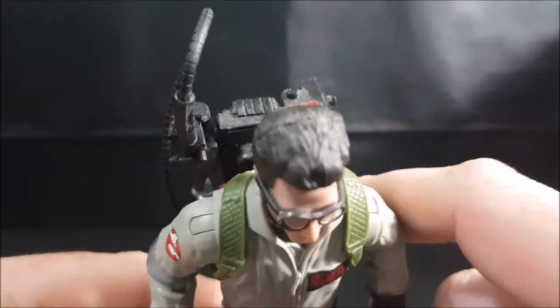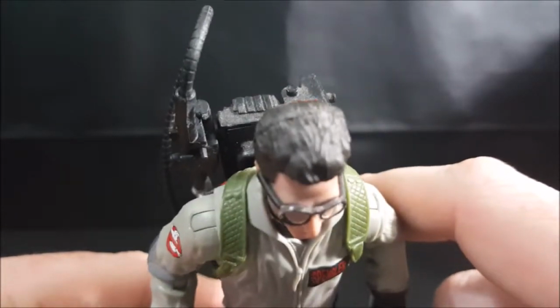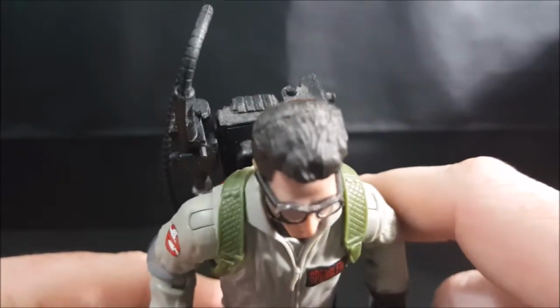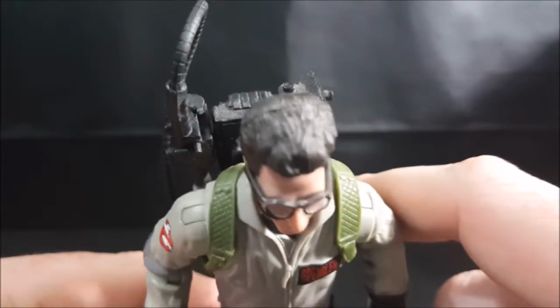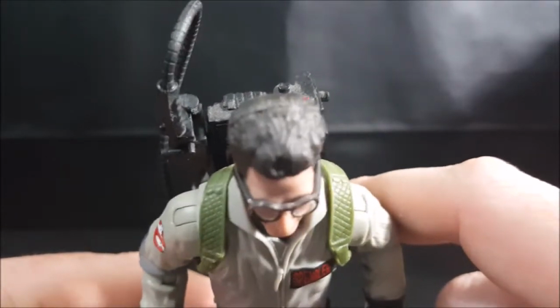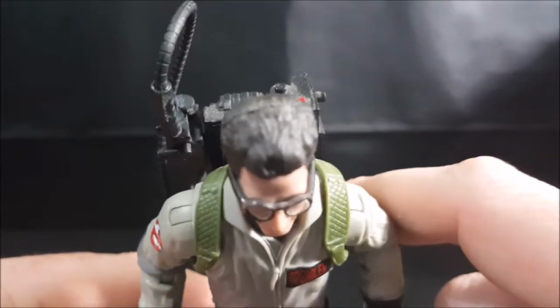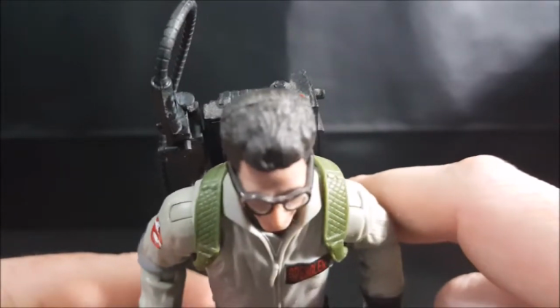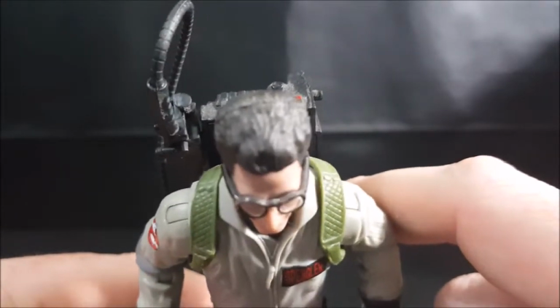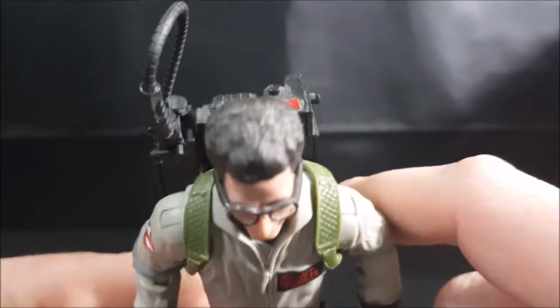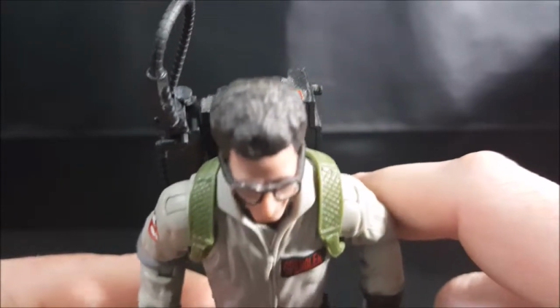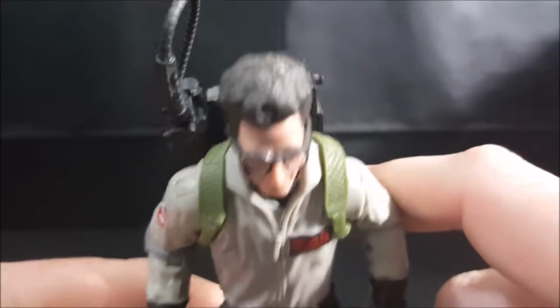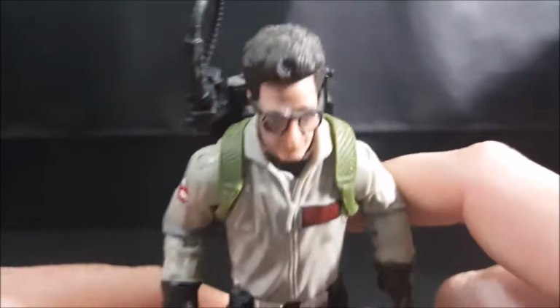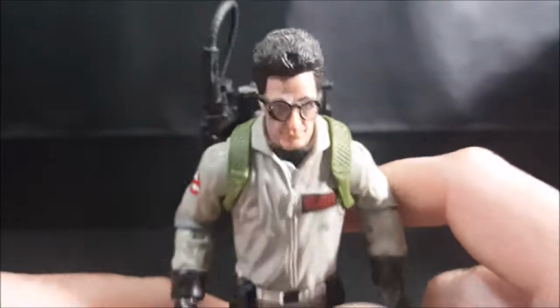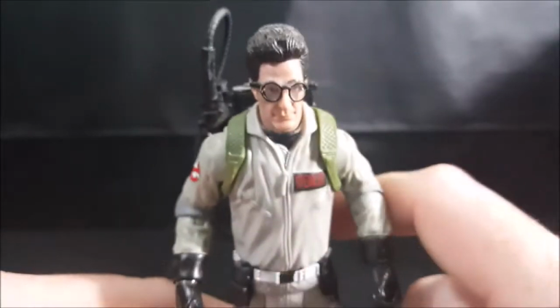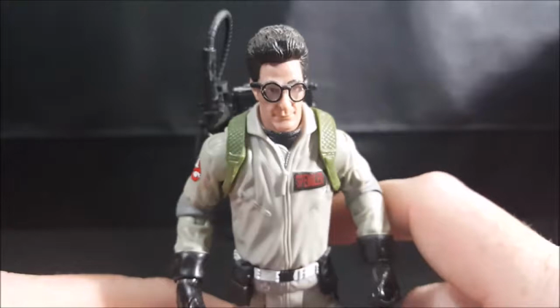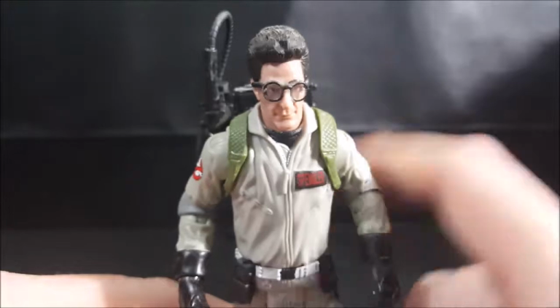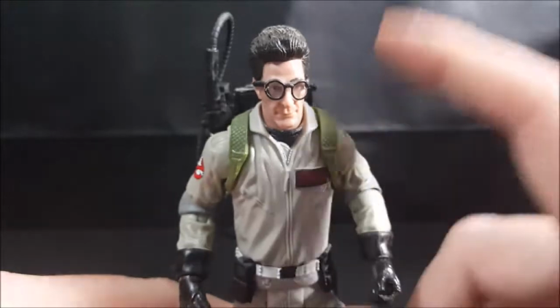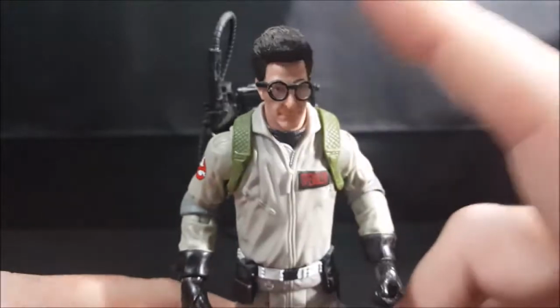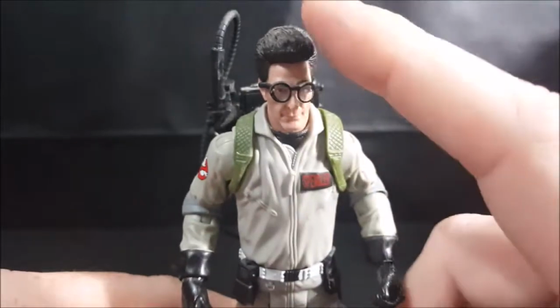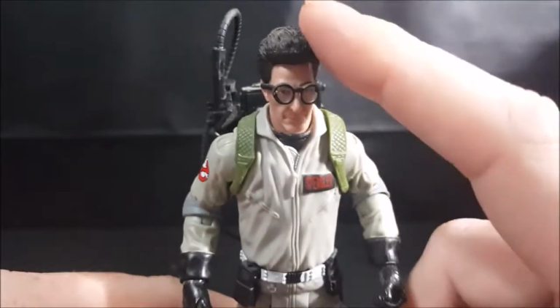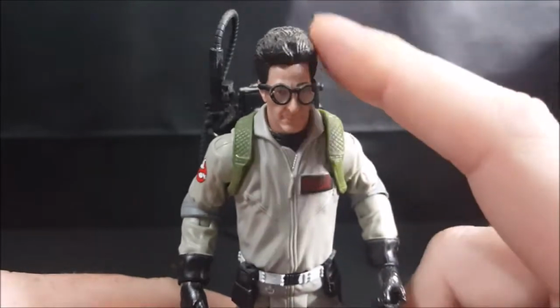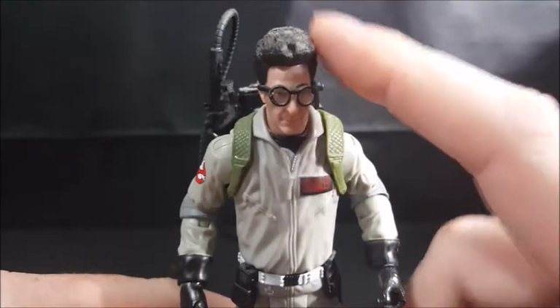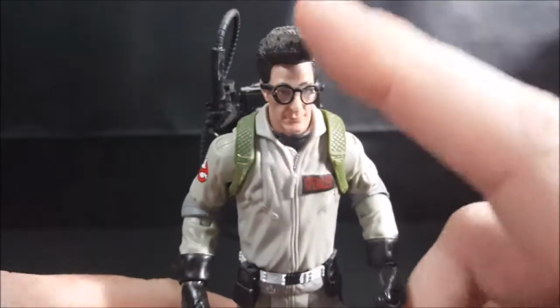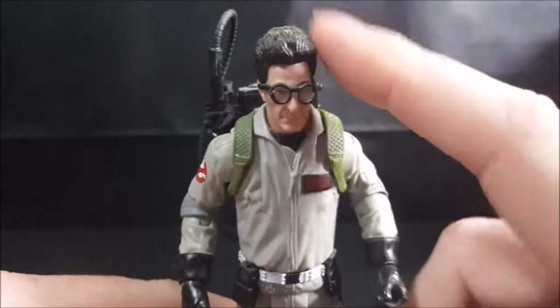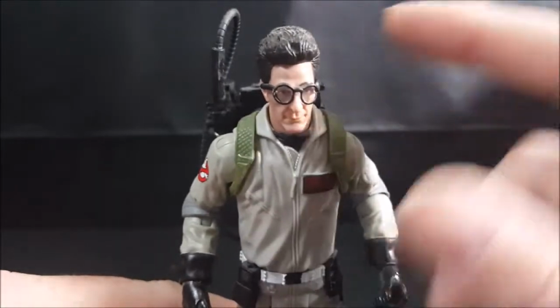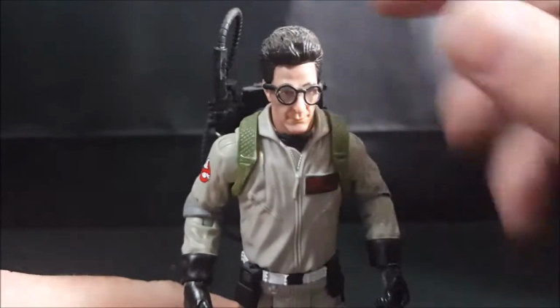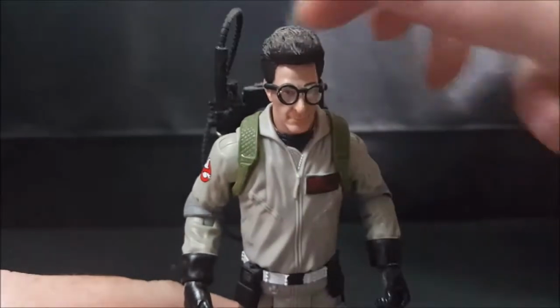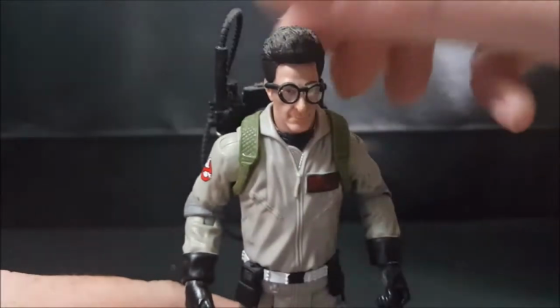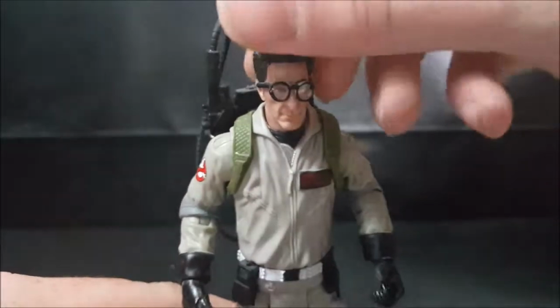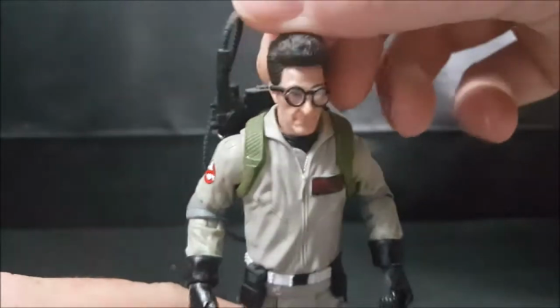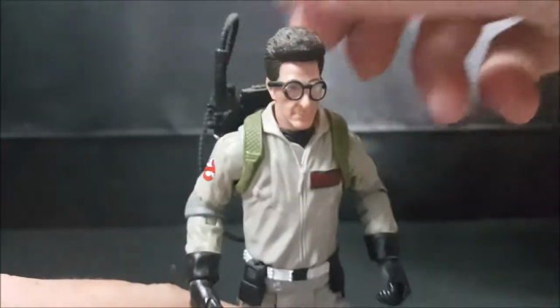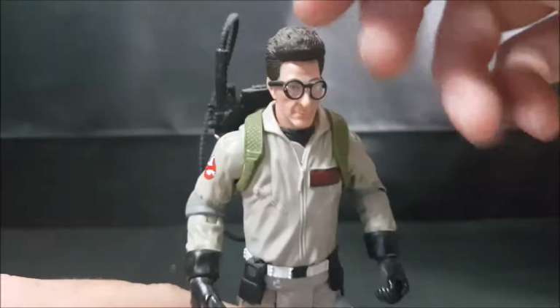There's a nice detail in the hair sculpt.